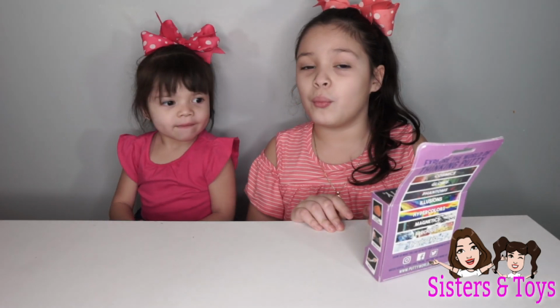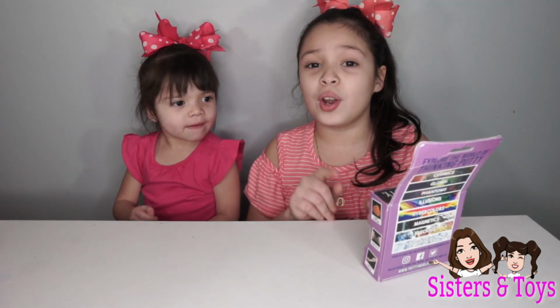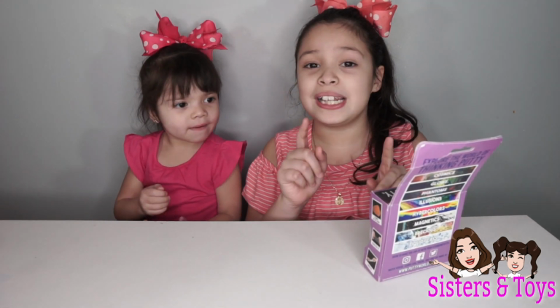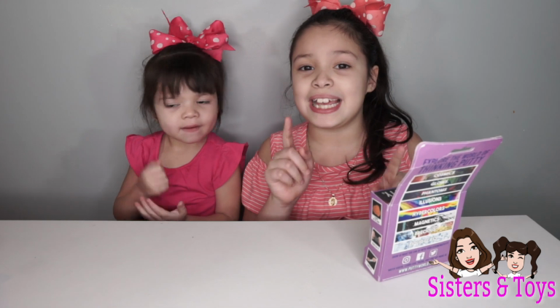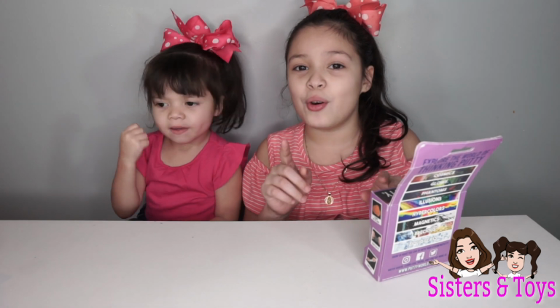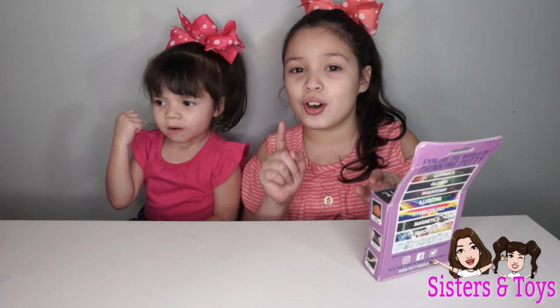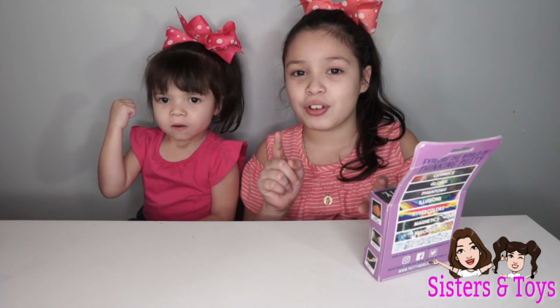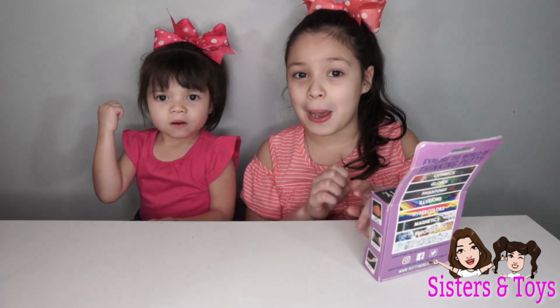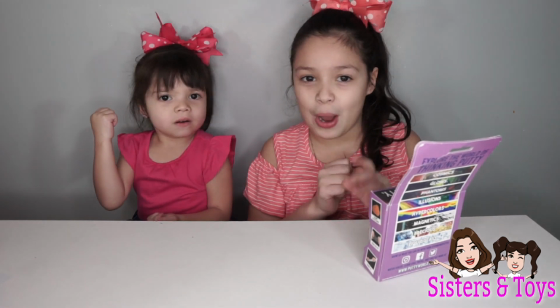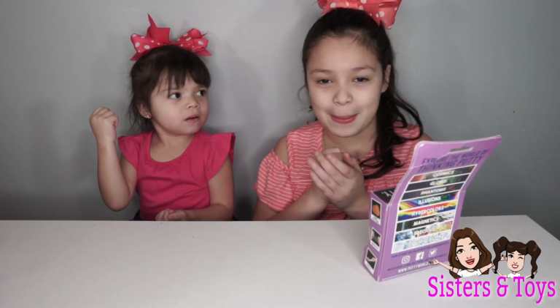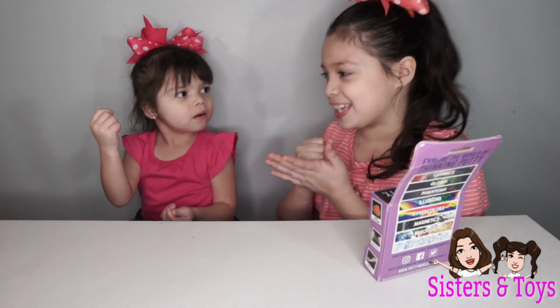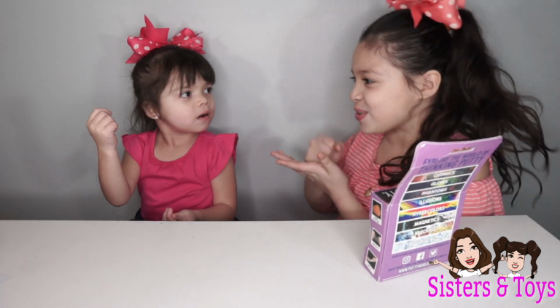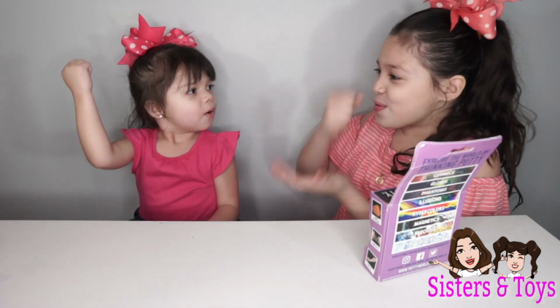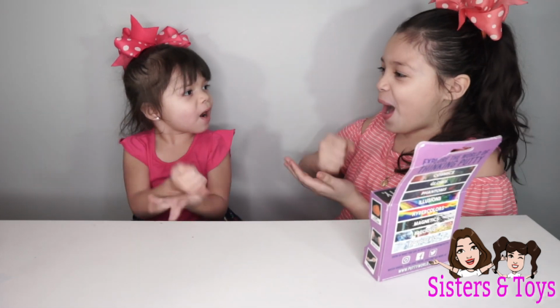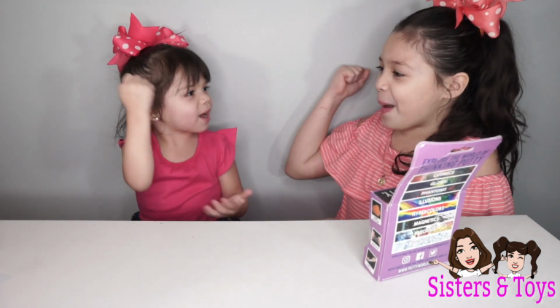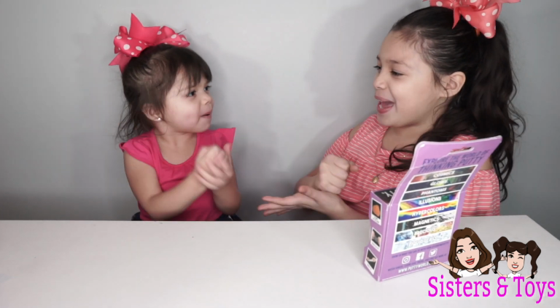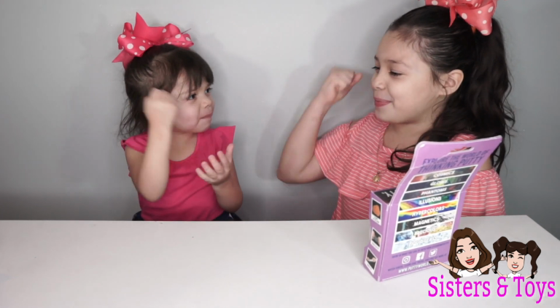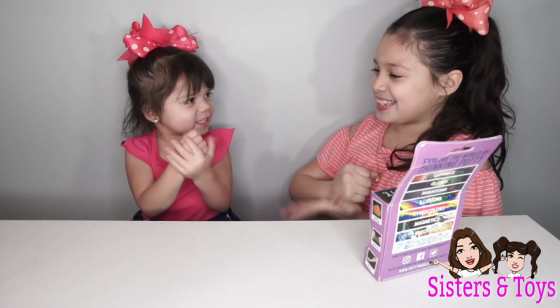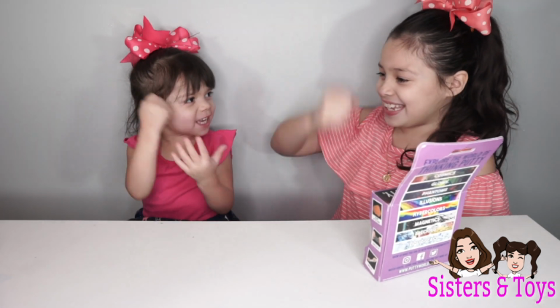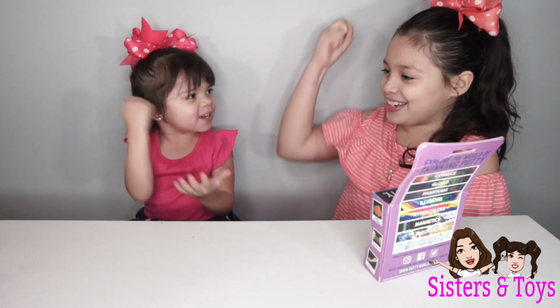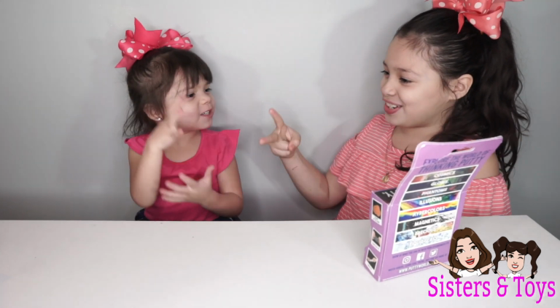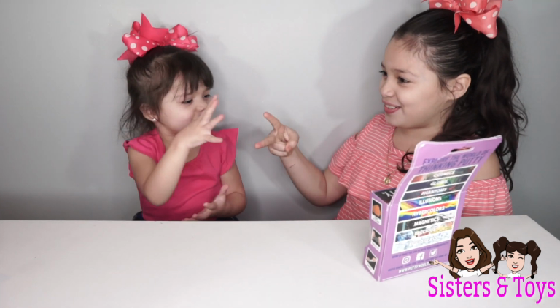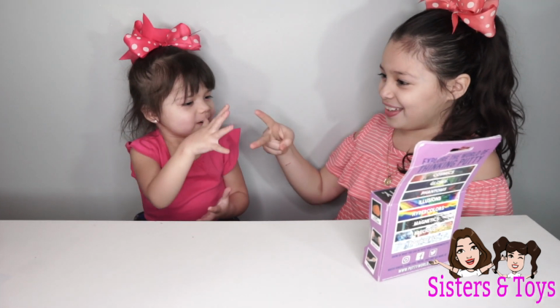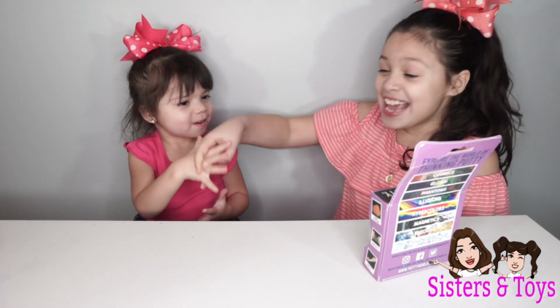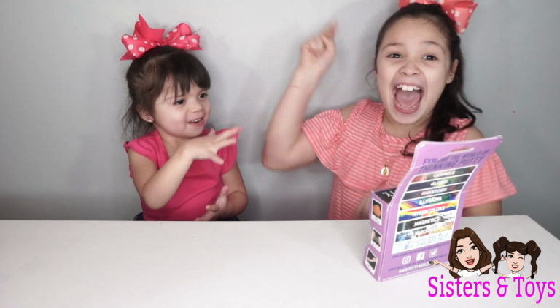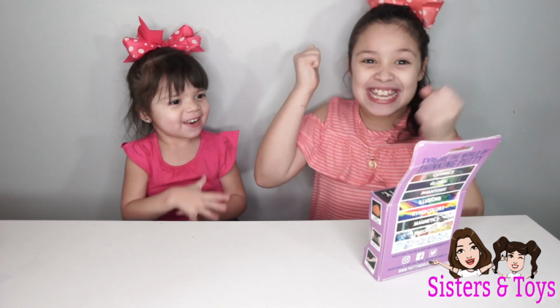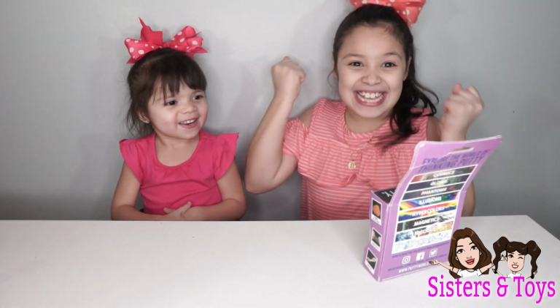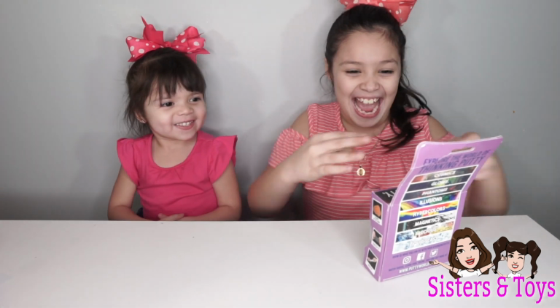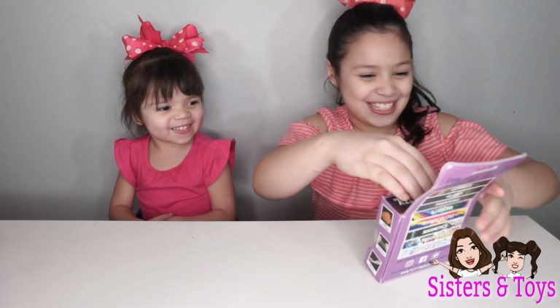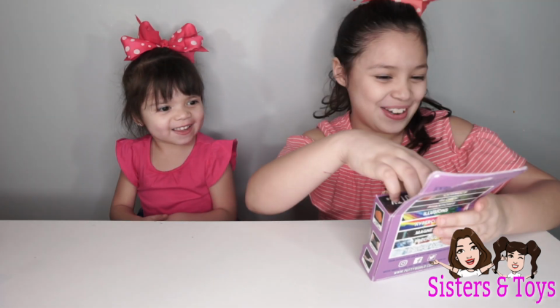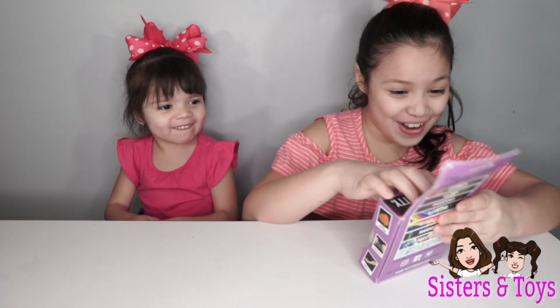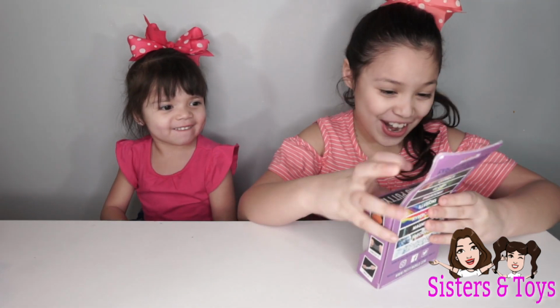We're going to see who goes first by rock, paper, scissors. Rock, paper, scissors, shoot! Yeah, yeah, yeah! I get to go first!